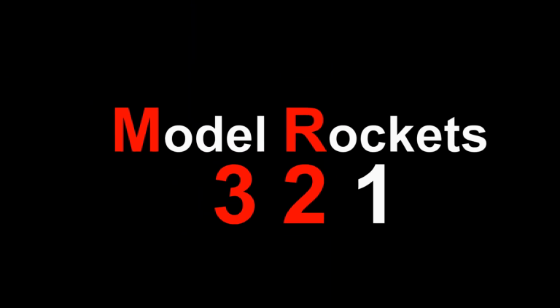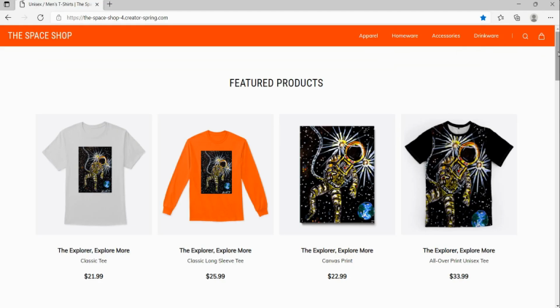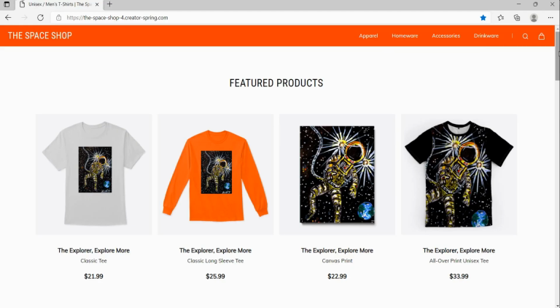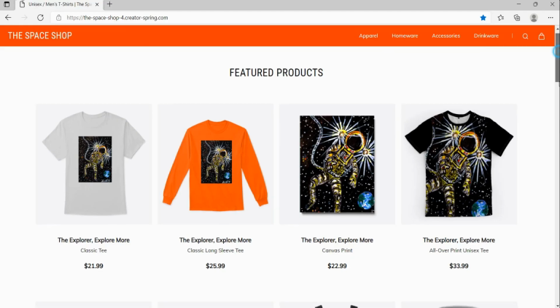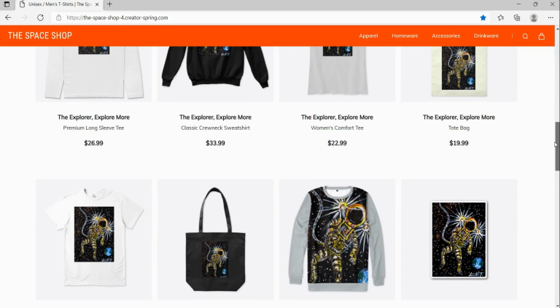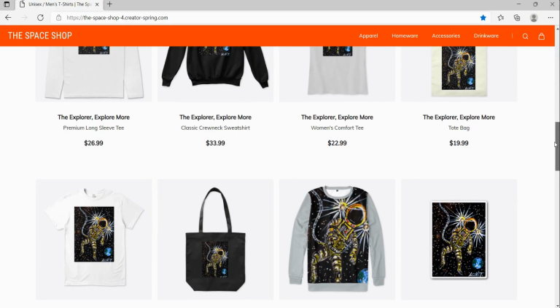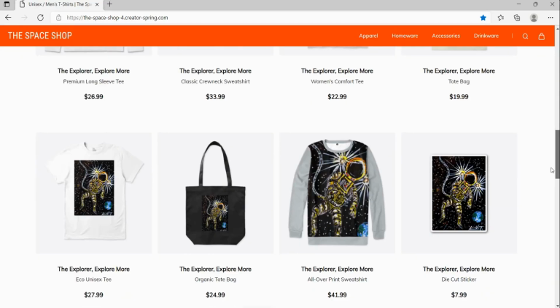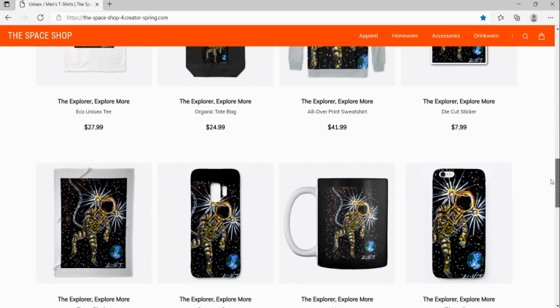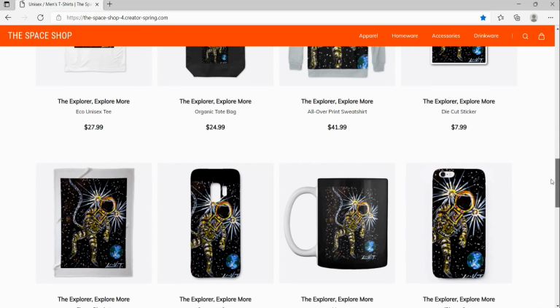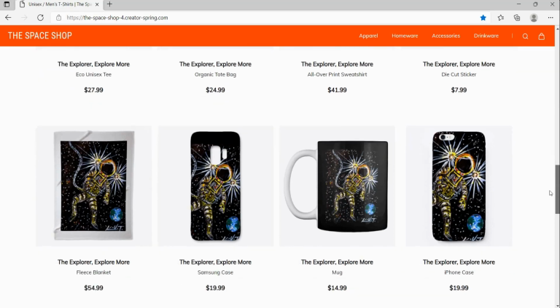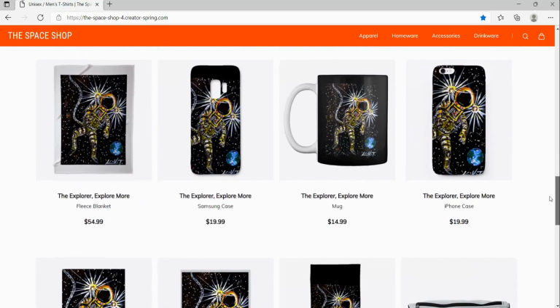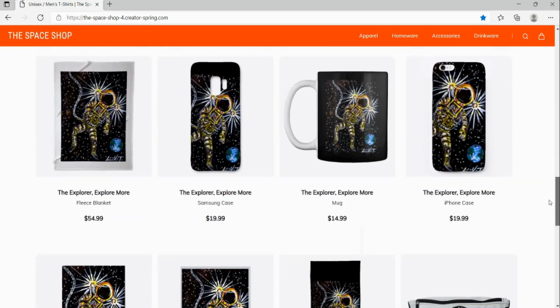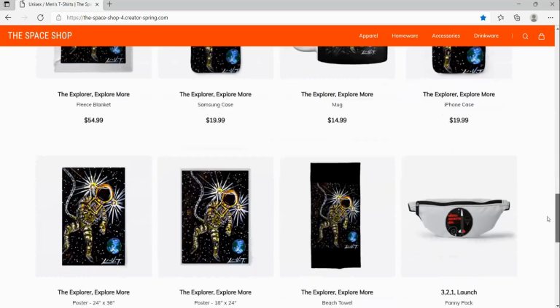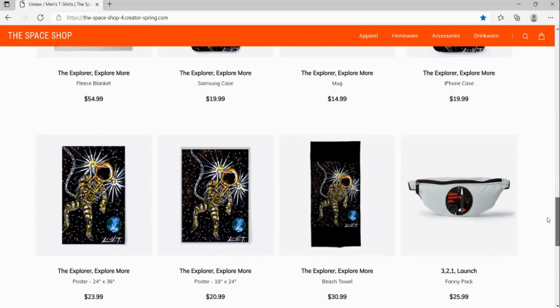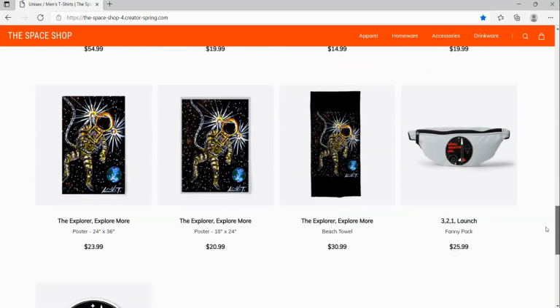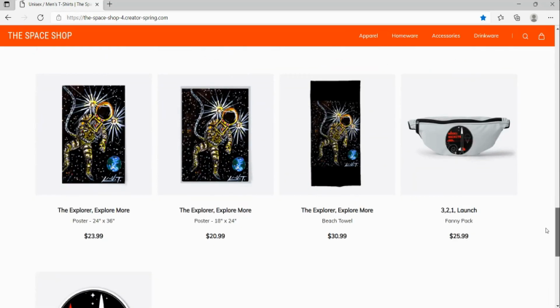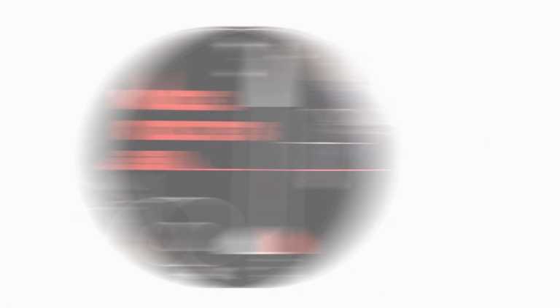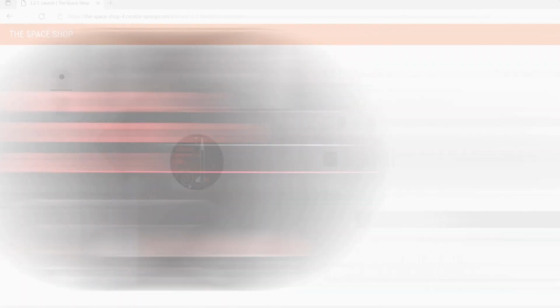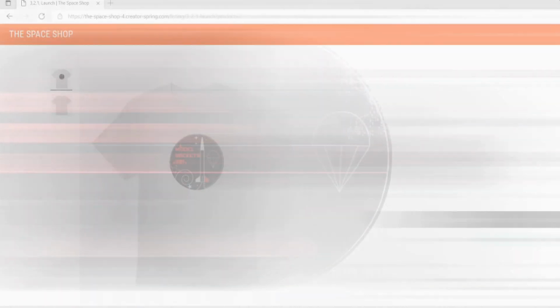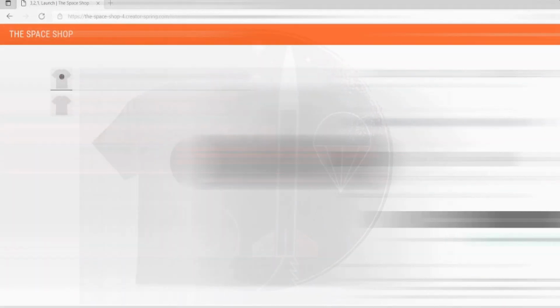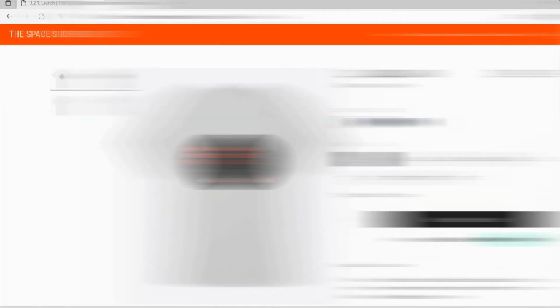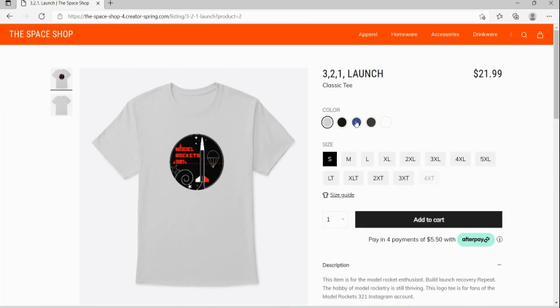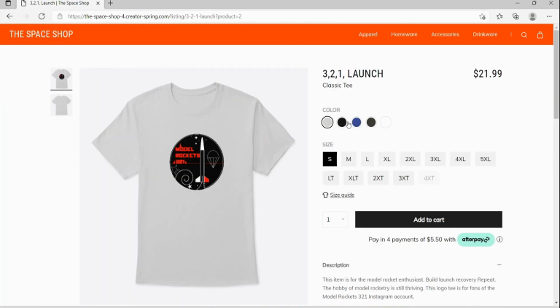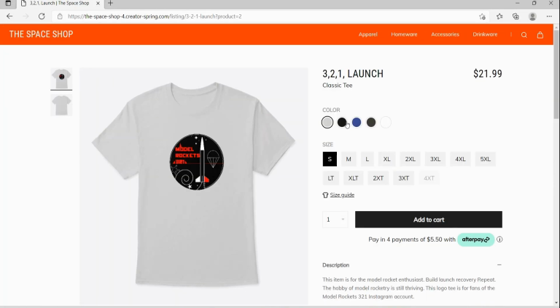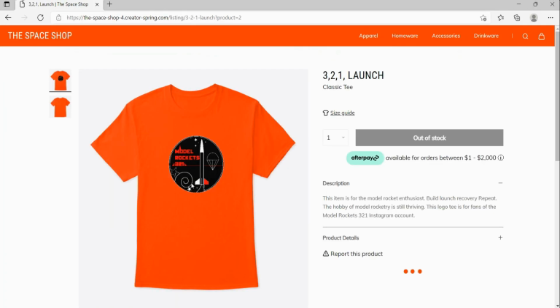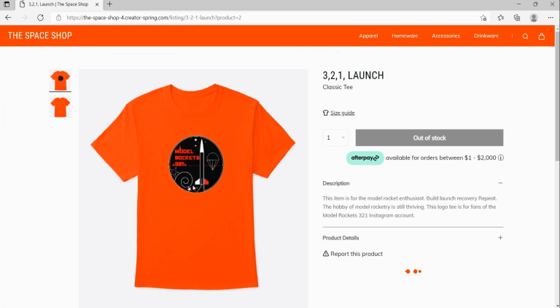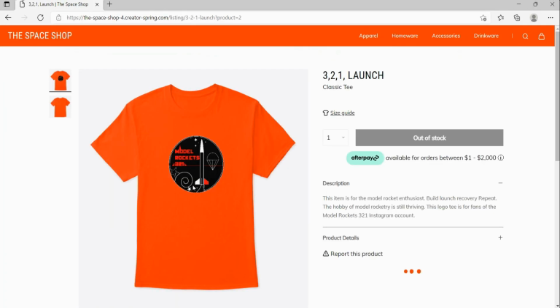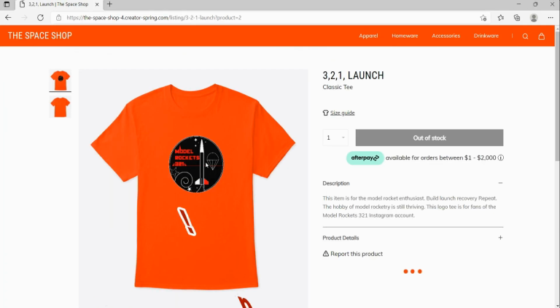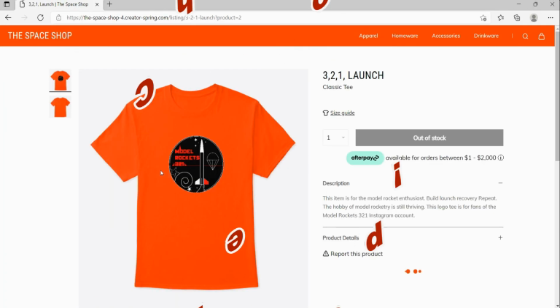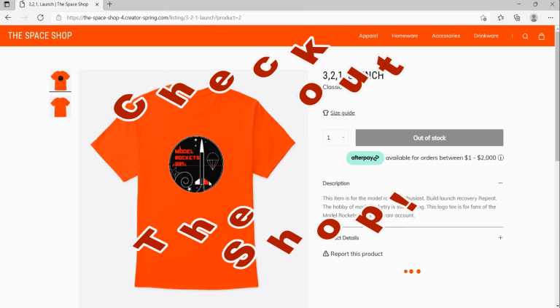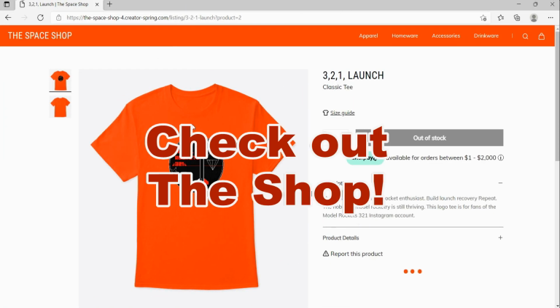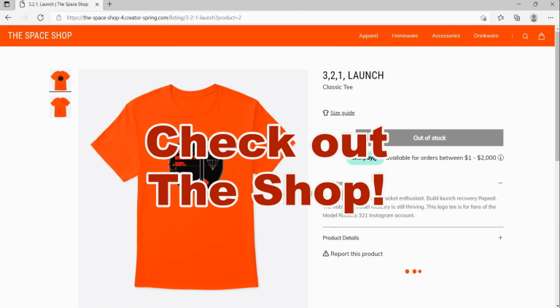Be sure to visit the Model Rockets 321 space shop for logo tees, mugs, and other space related merchandise.